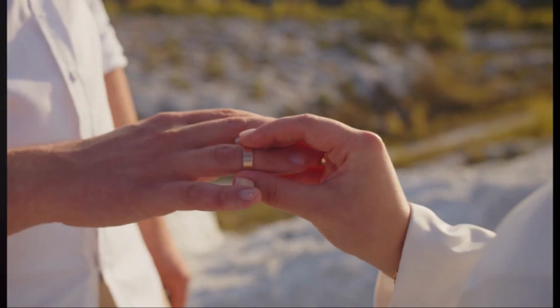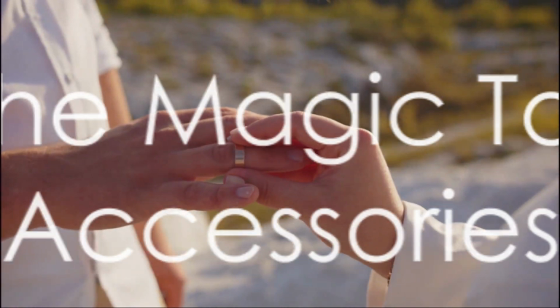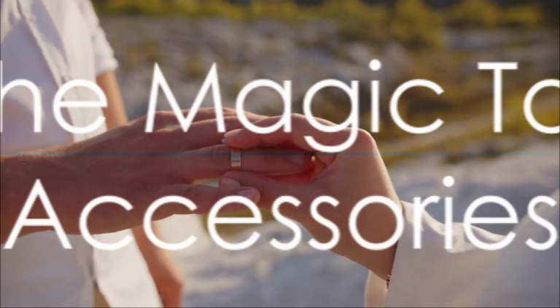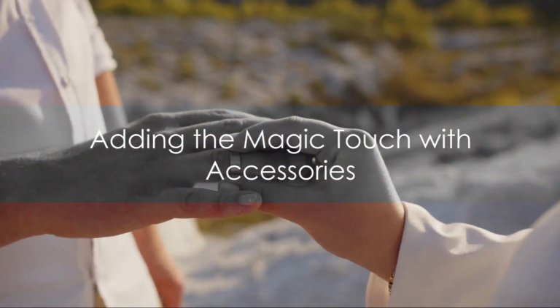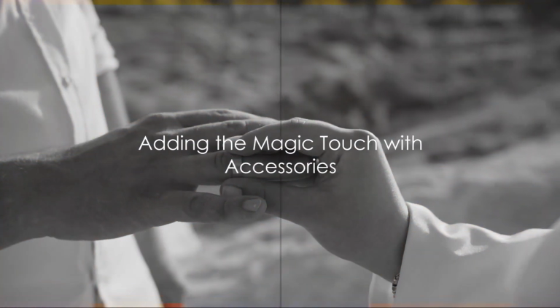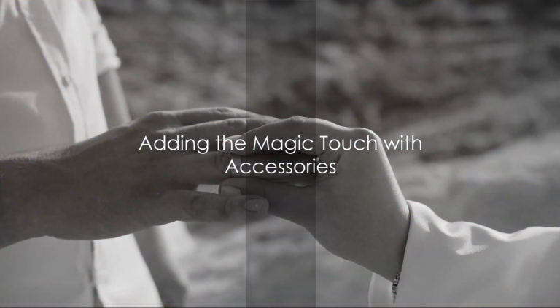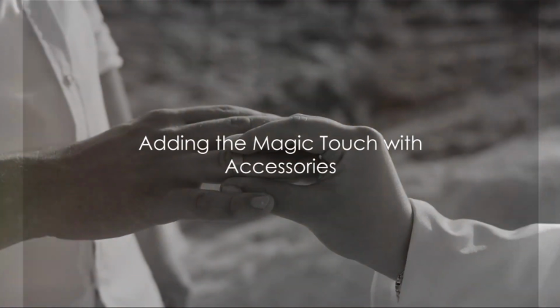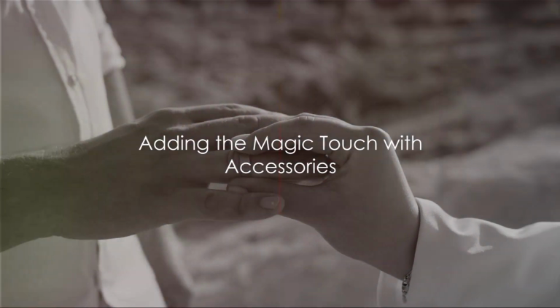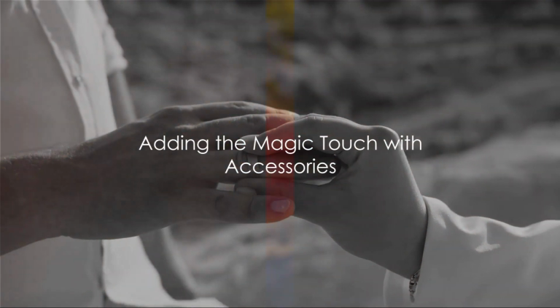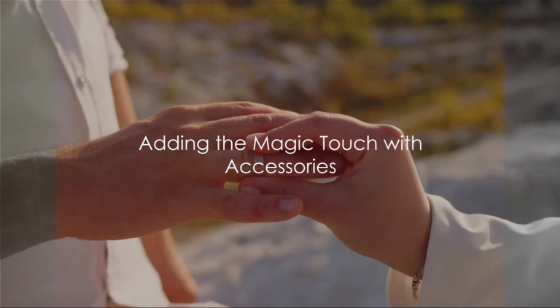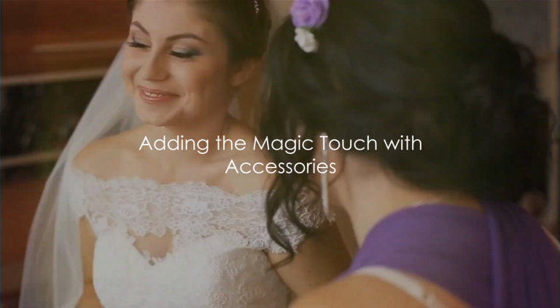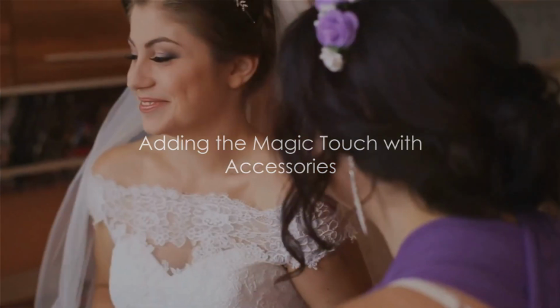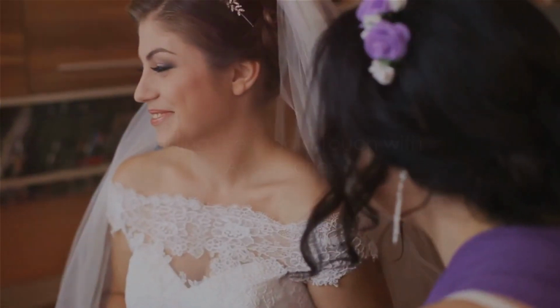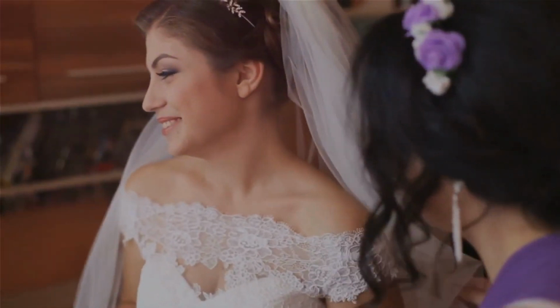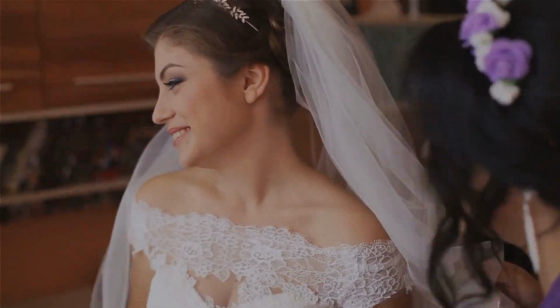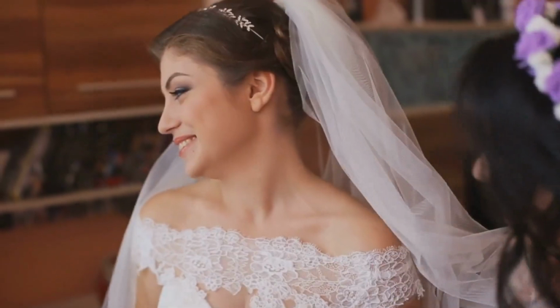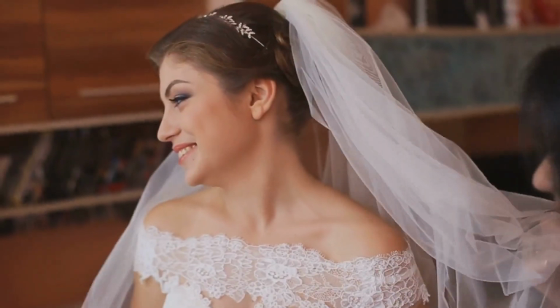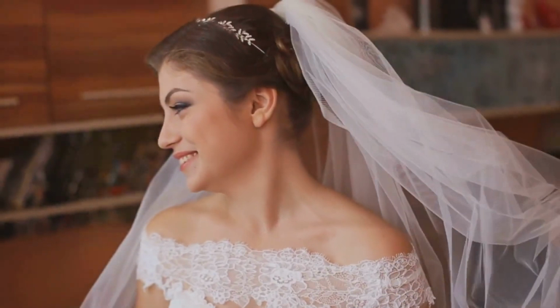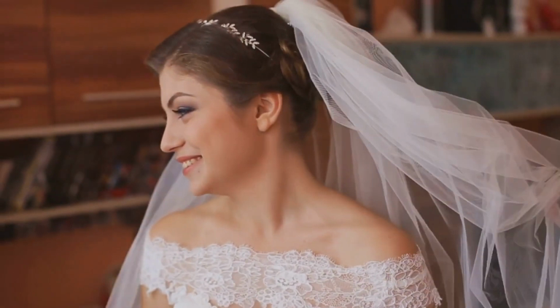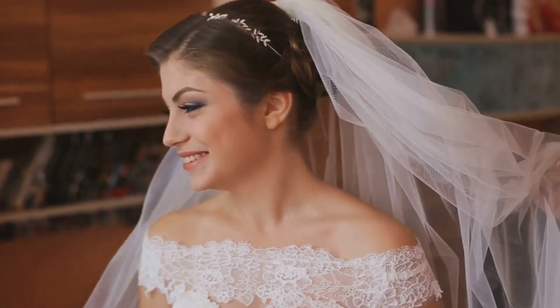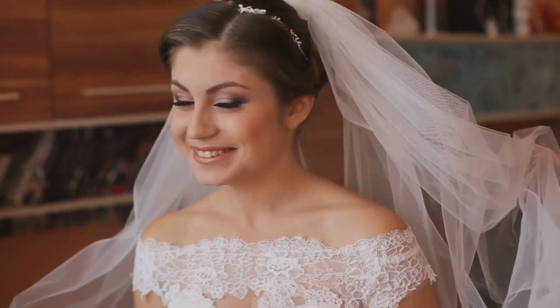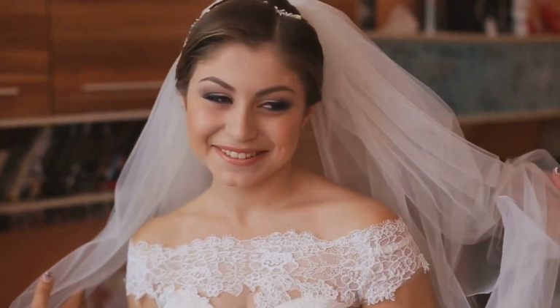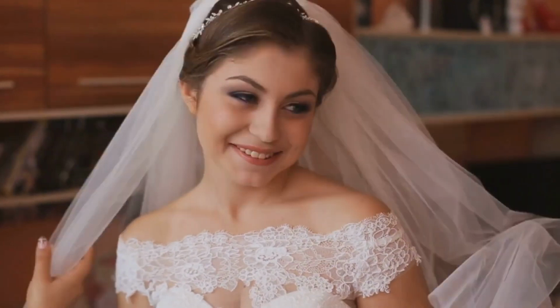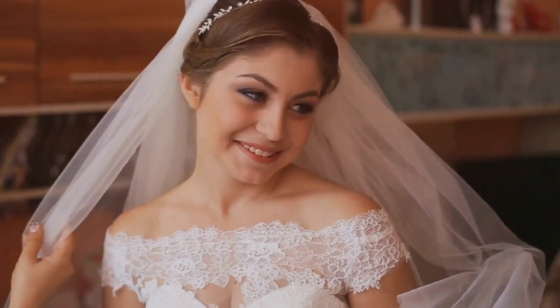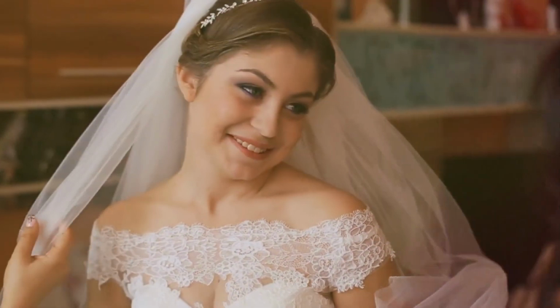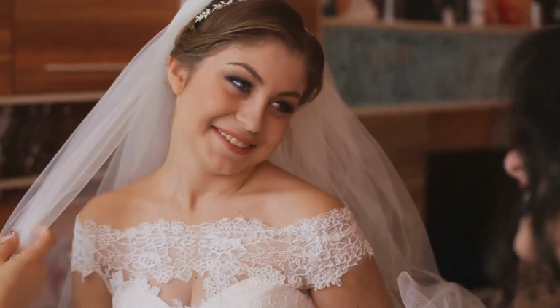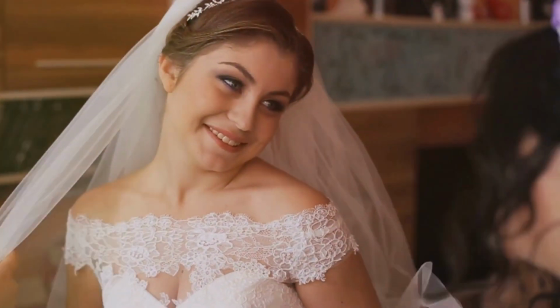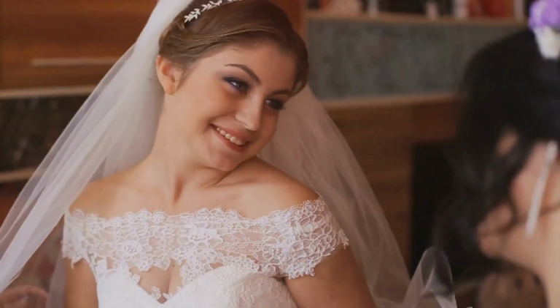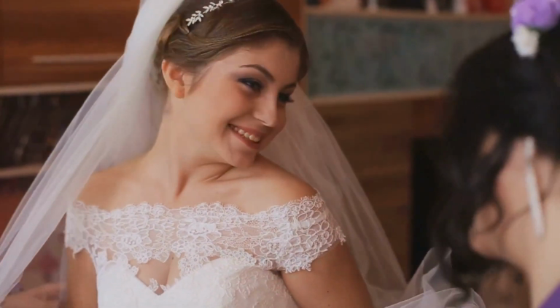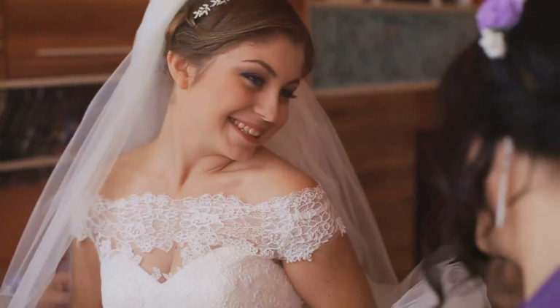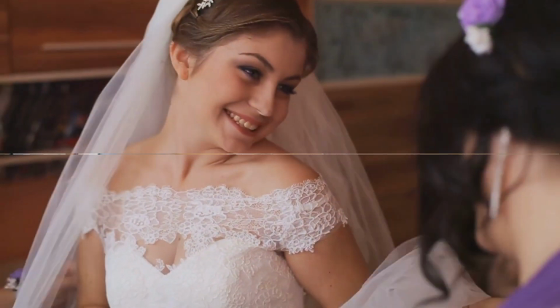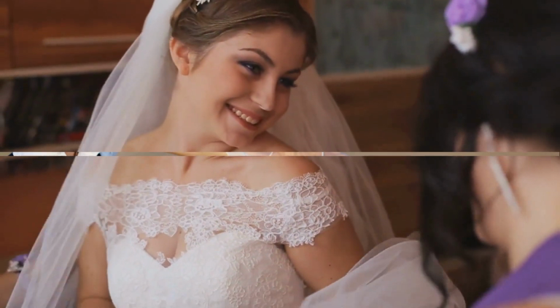Accessories are the magic touch. They can transform an outfit from day to night, casual to formal. Pack some statement pieces but remember to keep it classy.